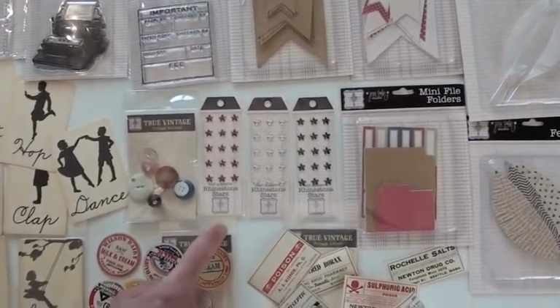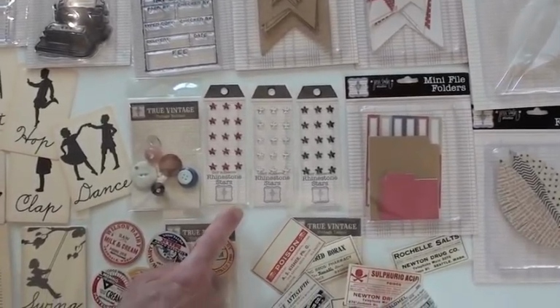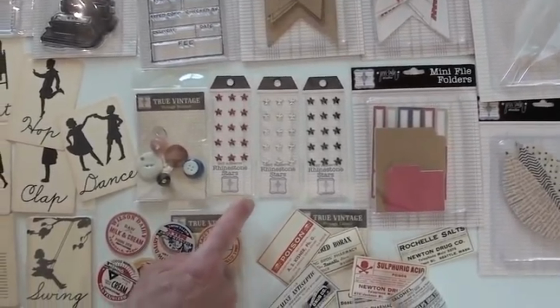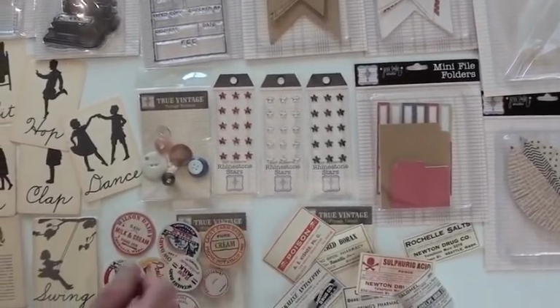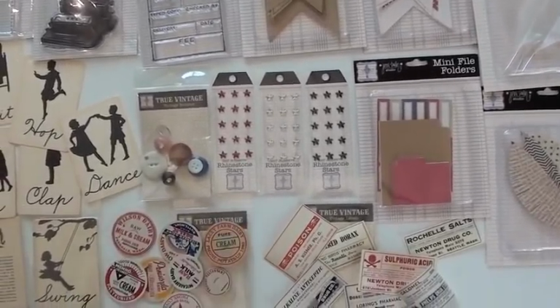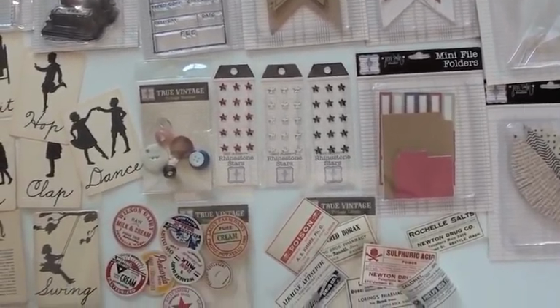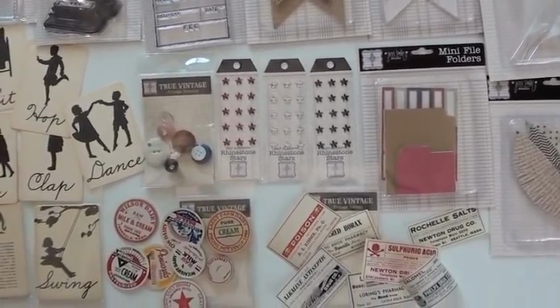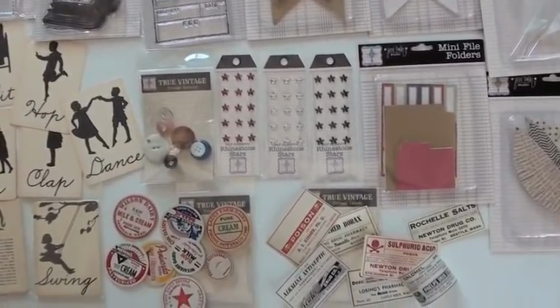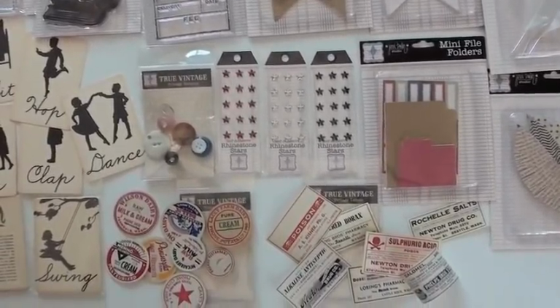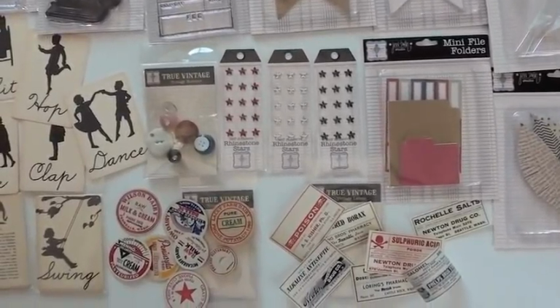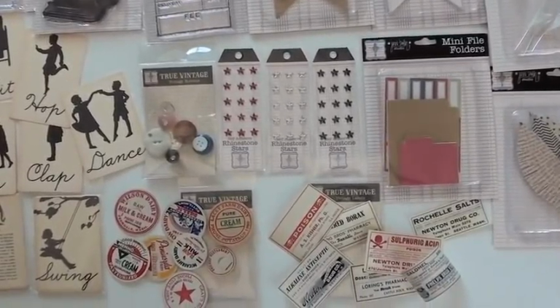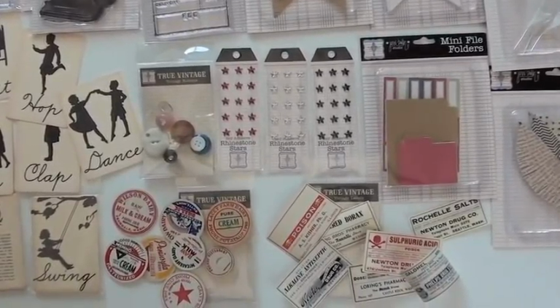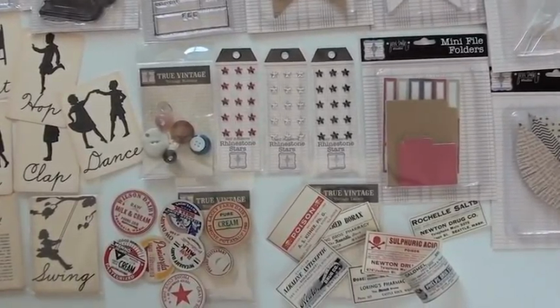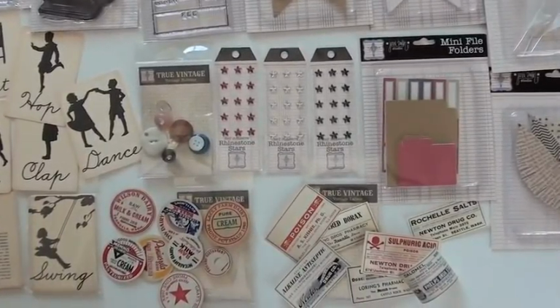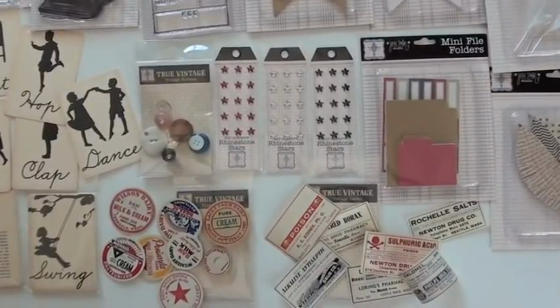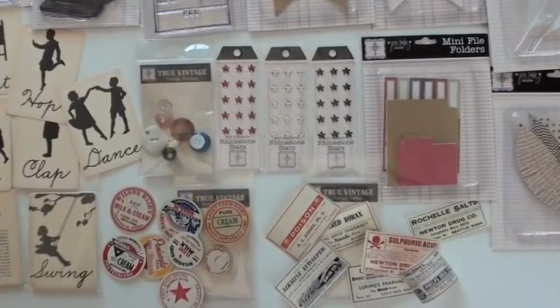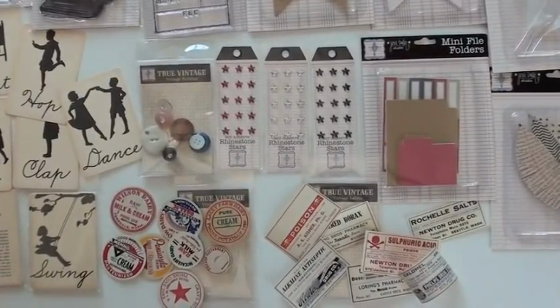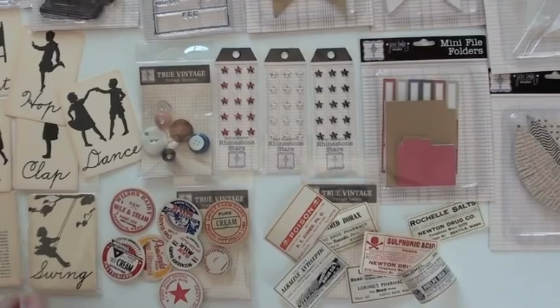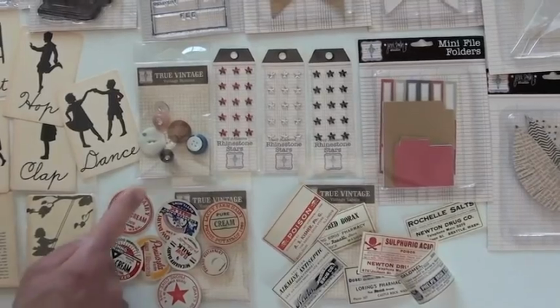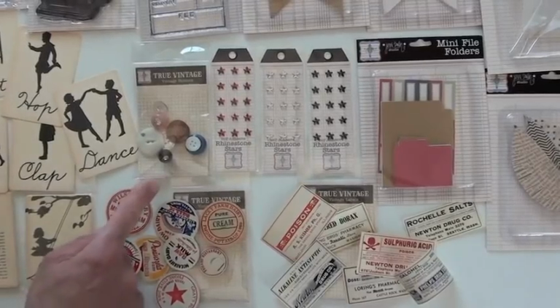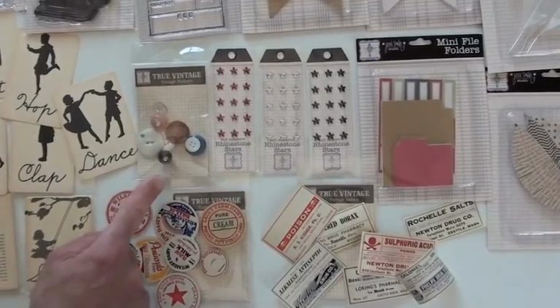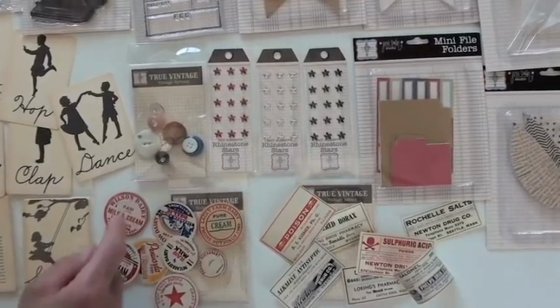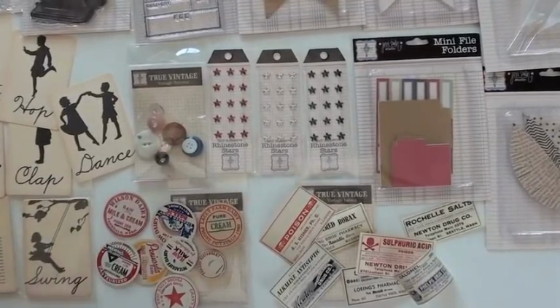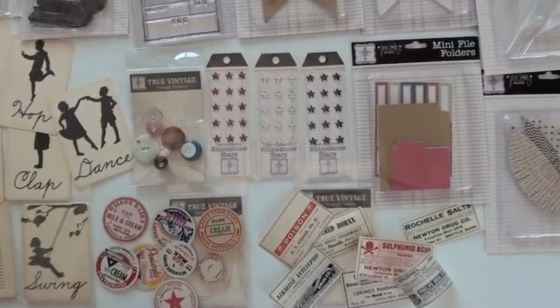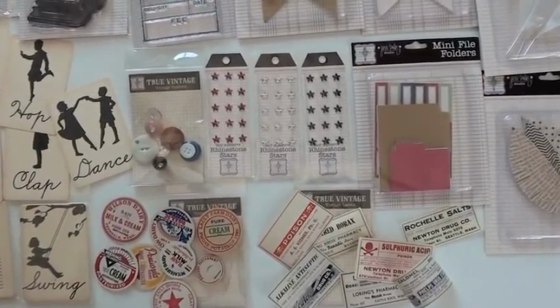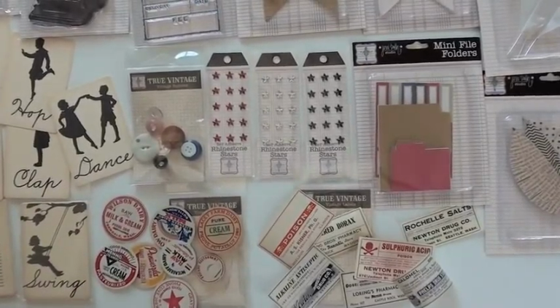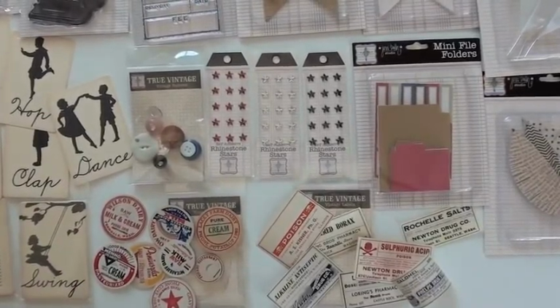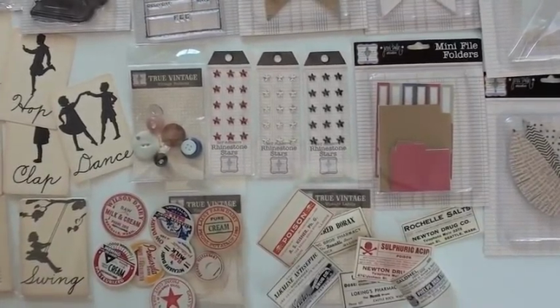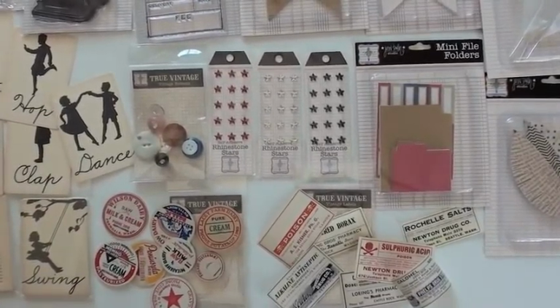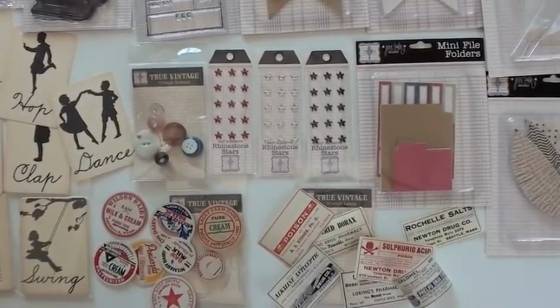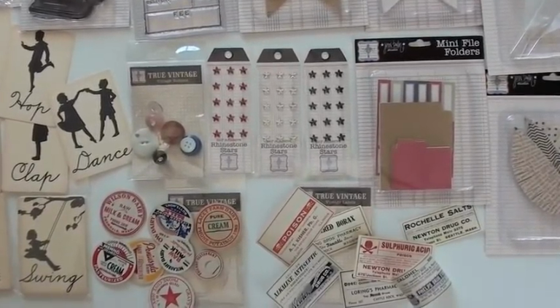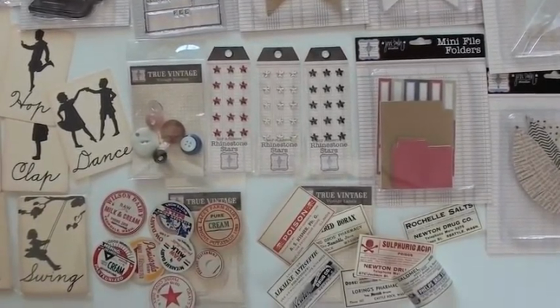Rhinestone stars — they're self-adhesive, three different colors, great little accents. Vintage buttons. And the mini file folders.